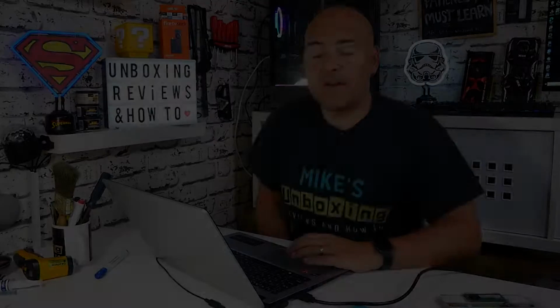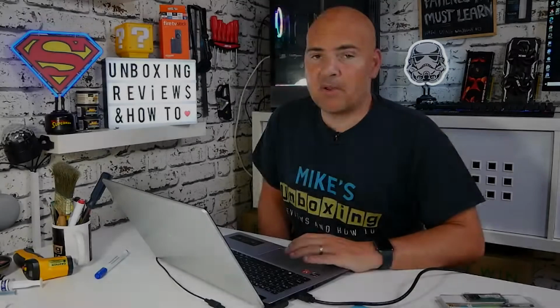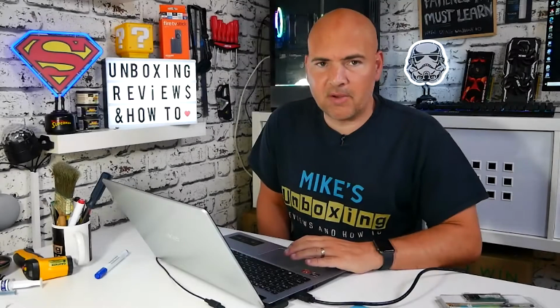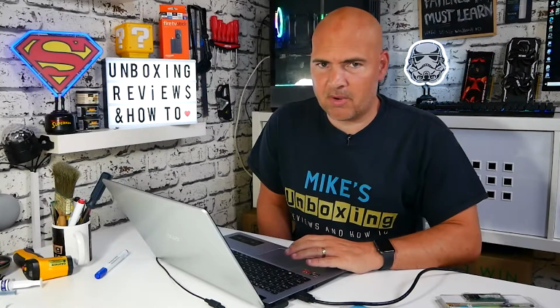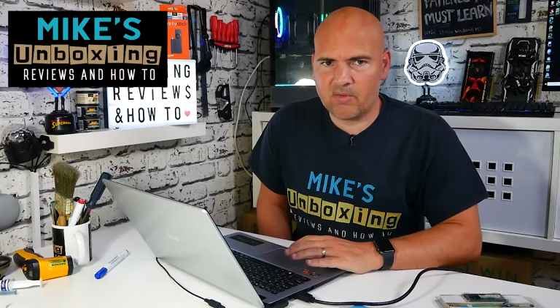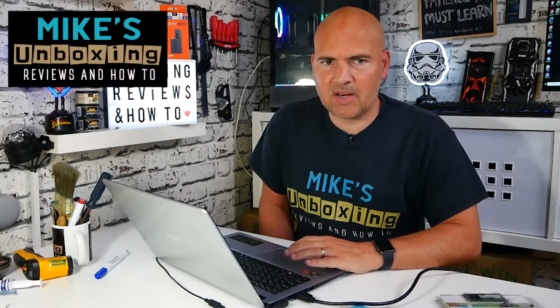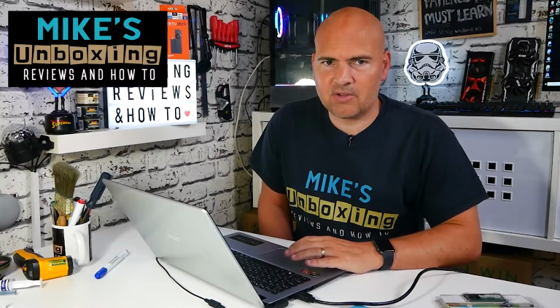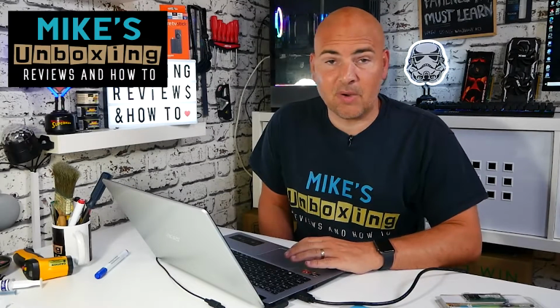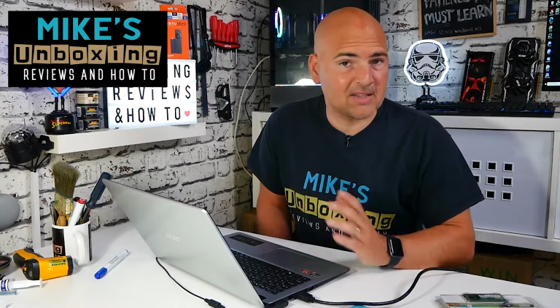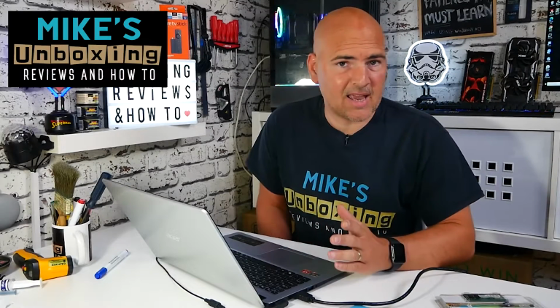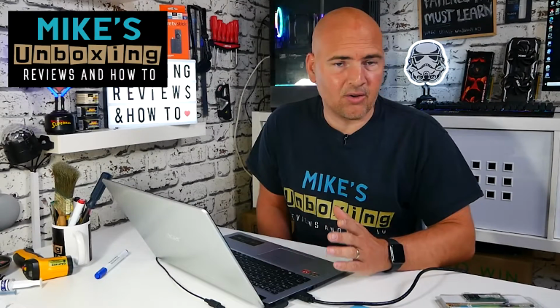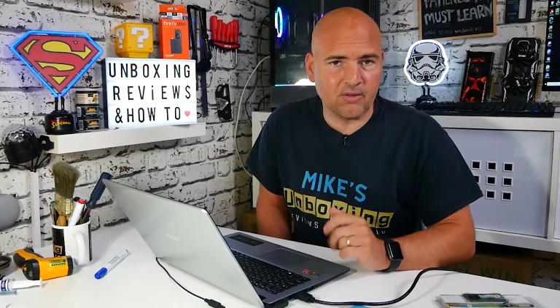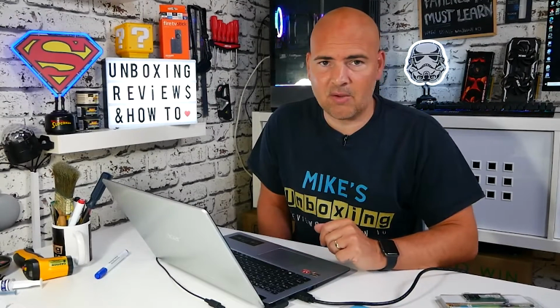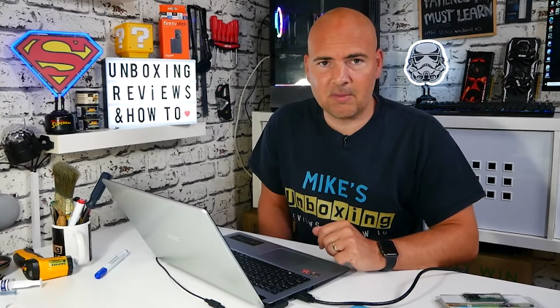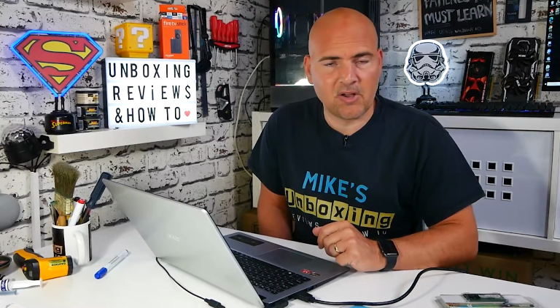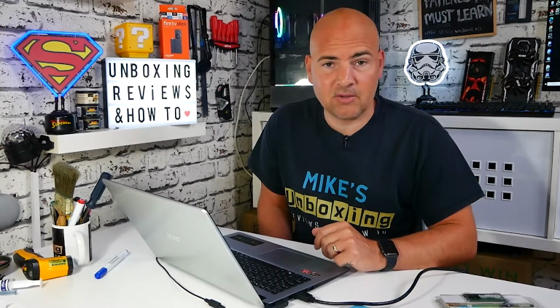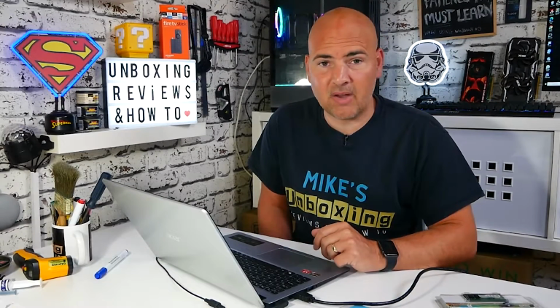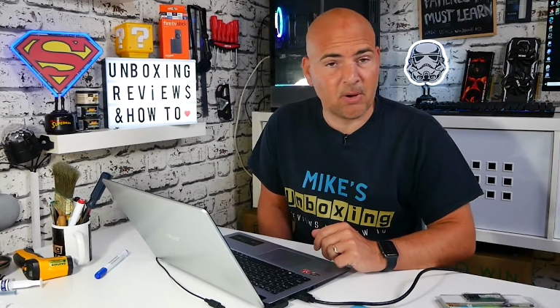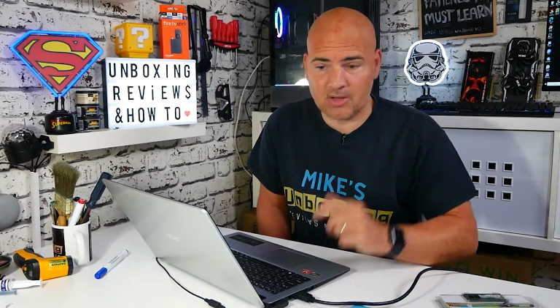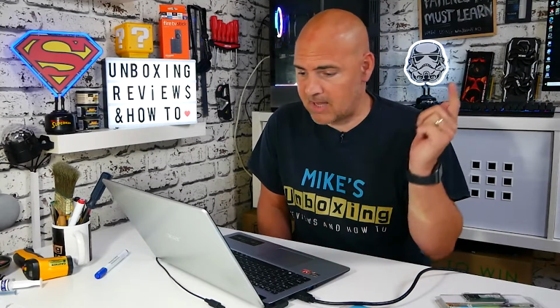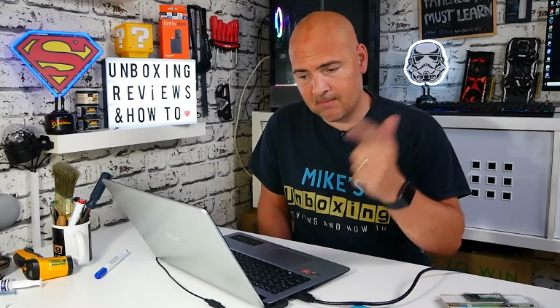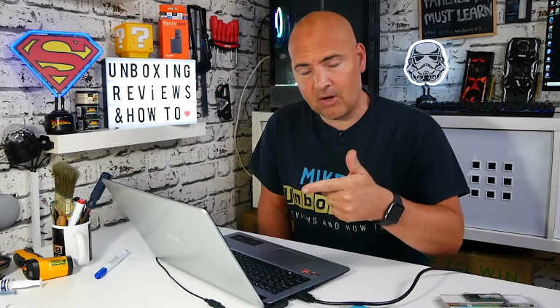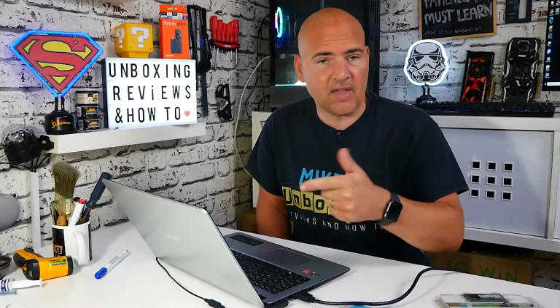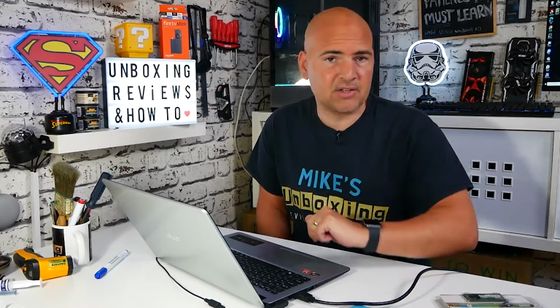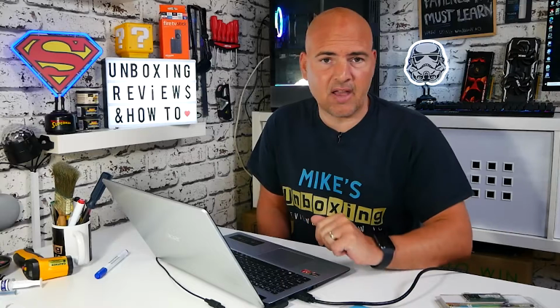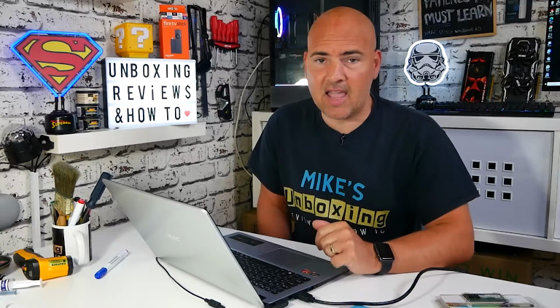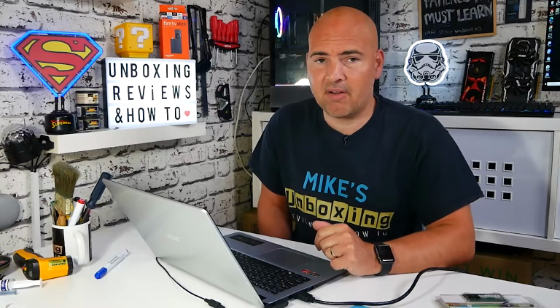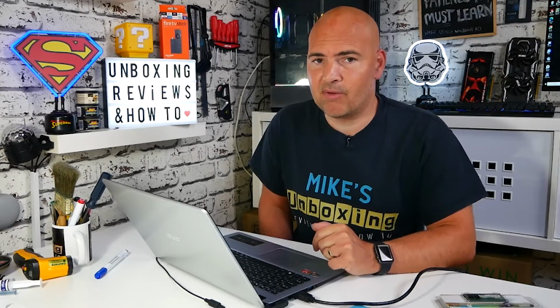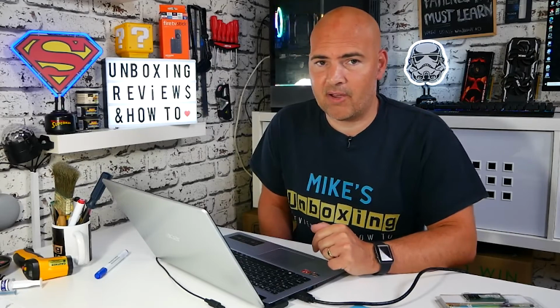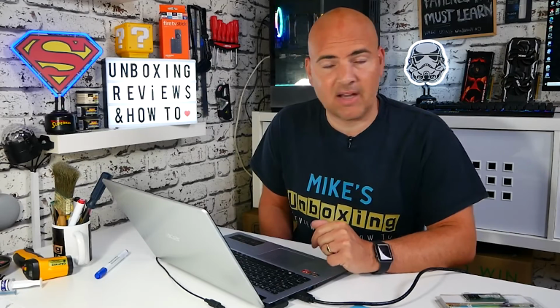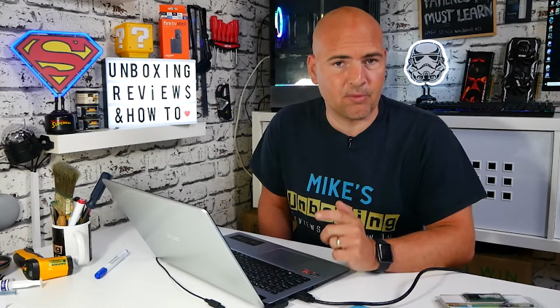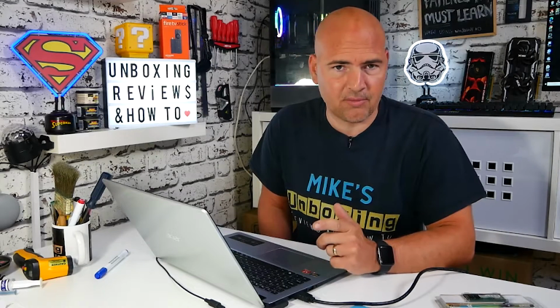Hi, this is Mike from Mike's Unboxing Reviews and How To. Today in the video we're going to be showing you how to do a BIOS update on the Acer A515-43.